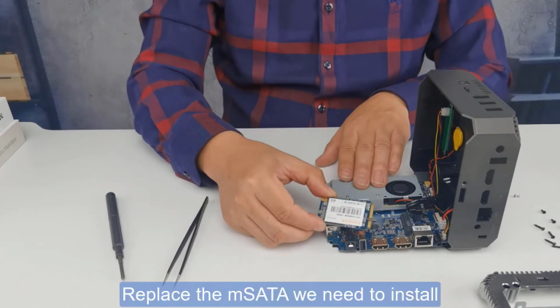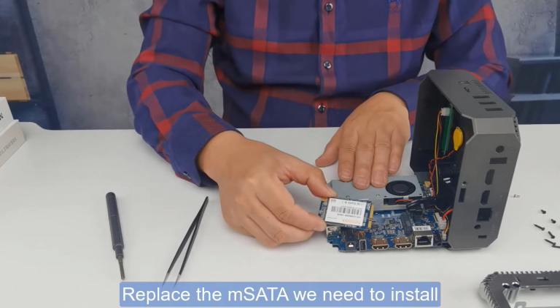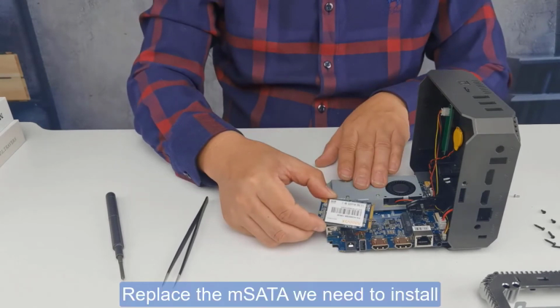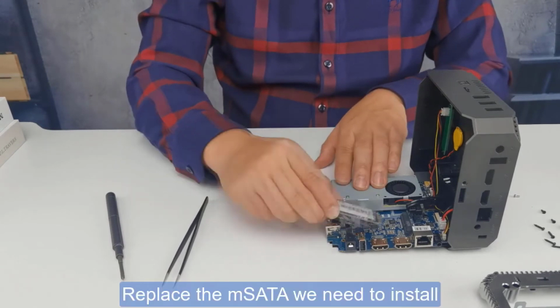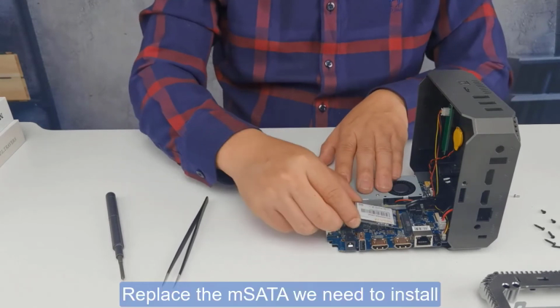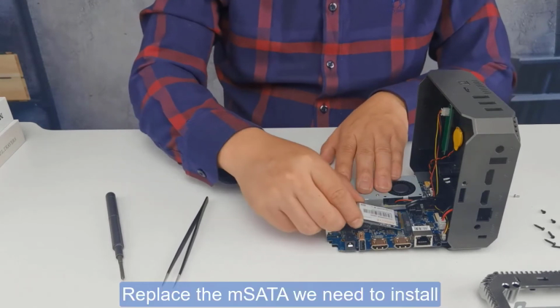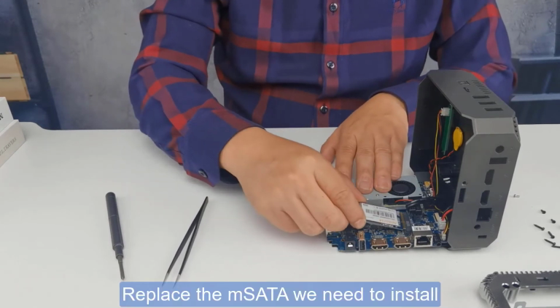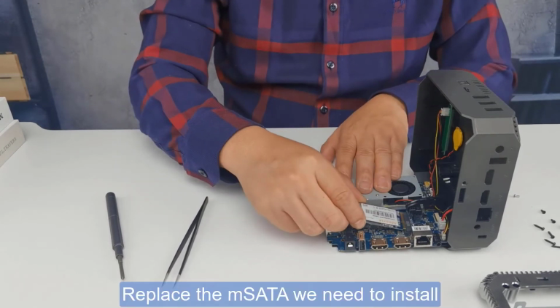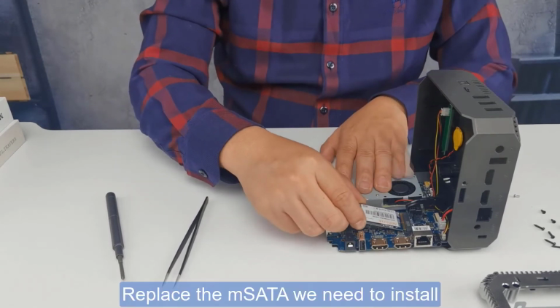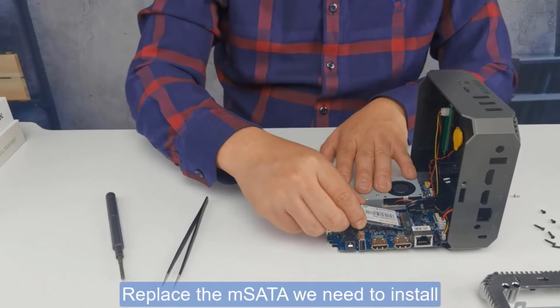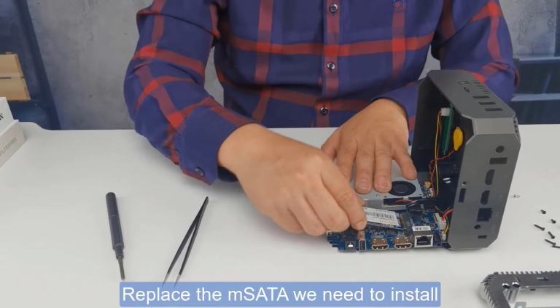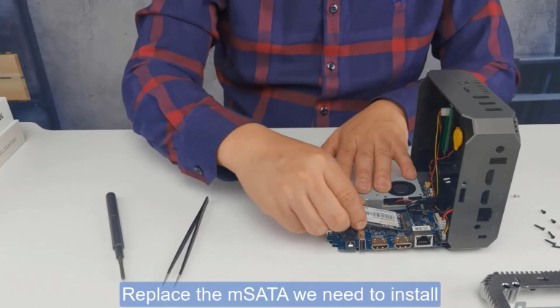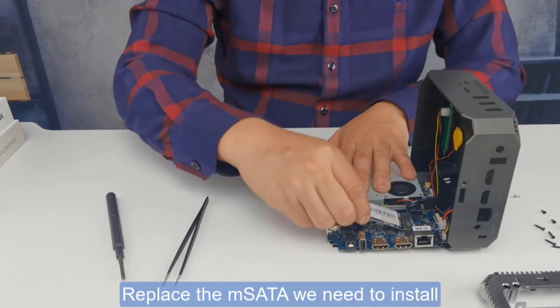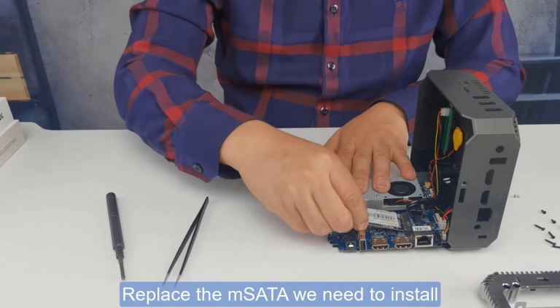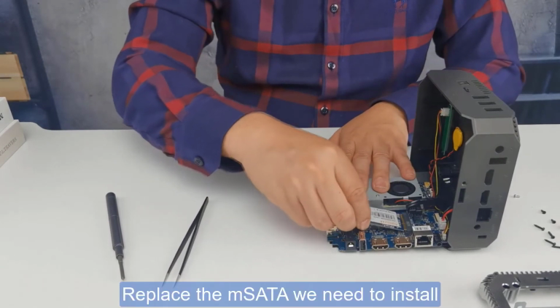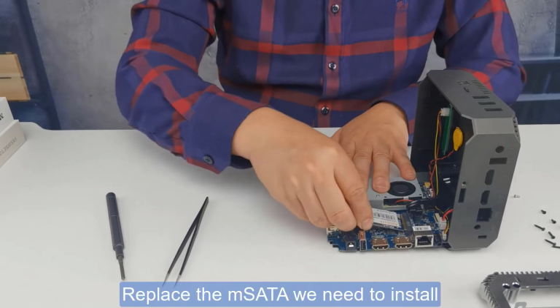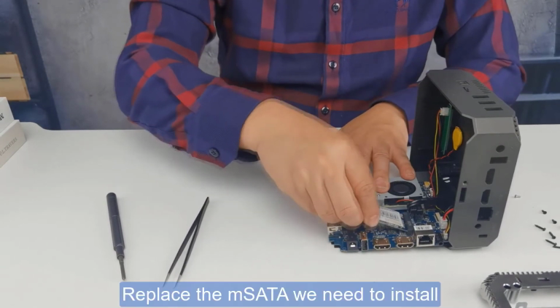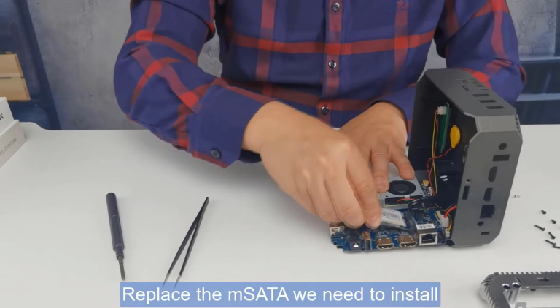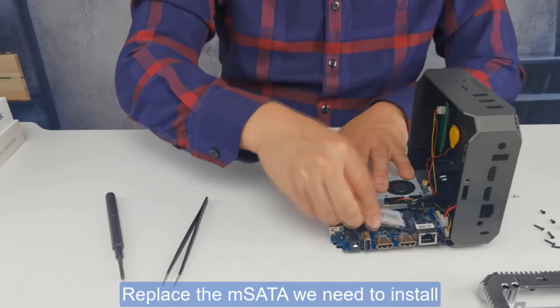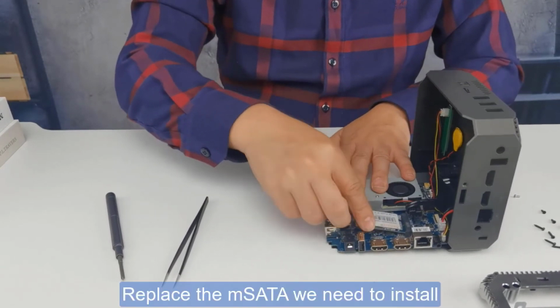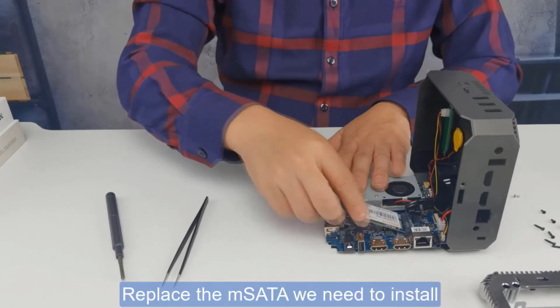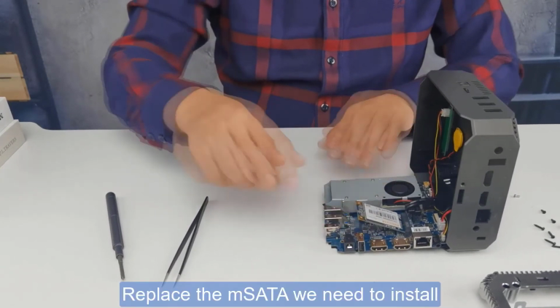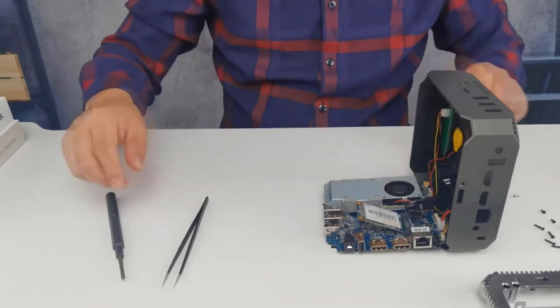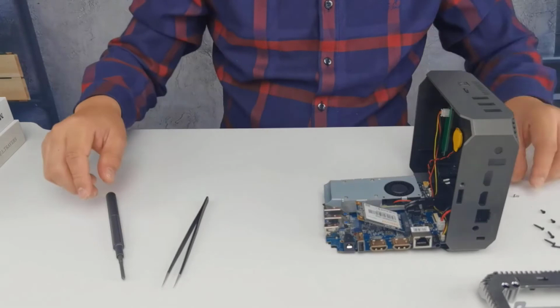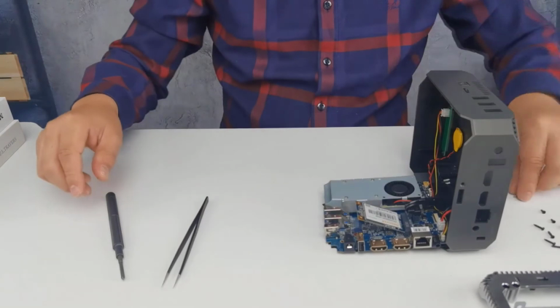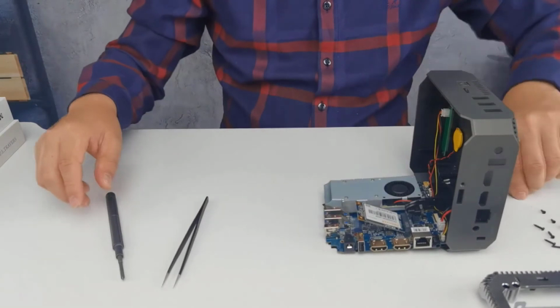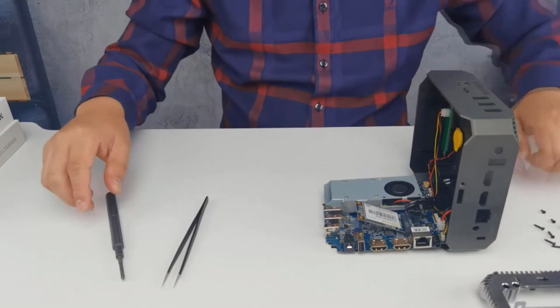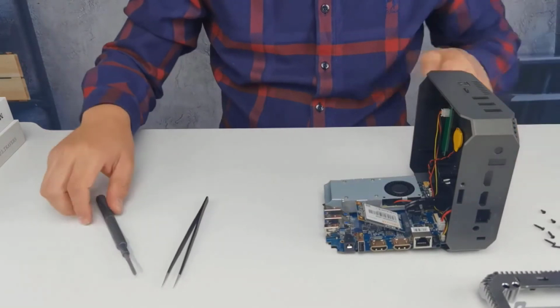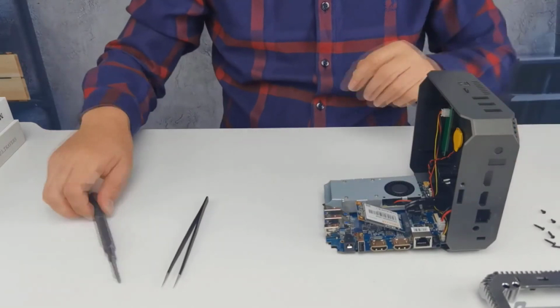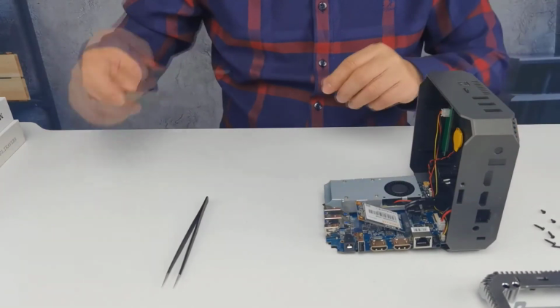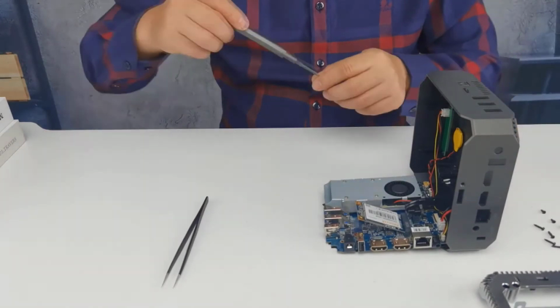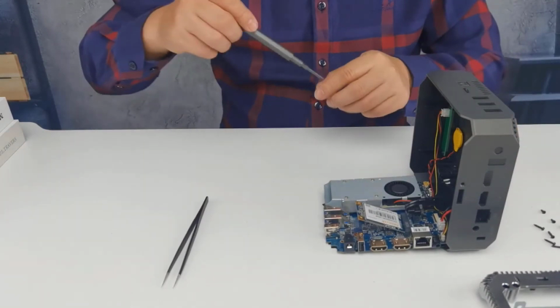Replace the M.SATA SSD and install it now. The ACPC can be installed.